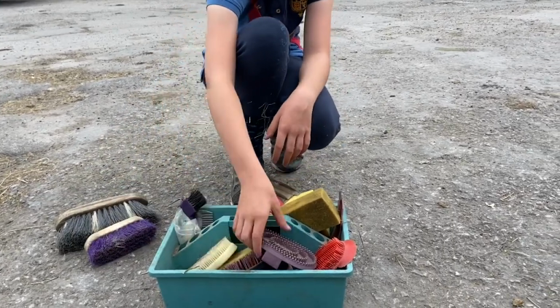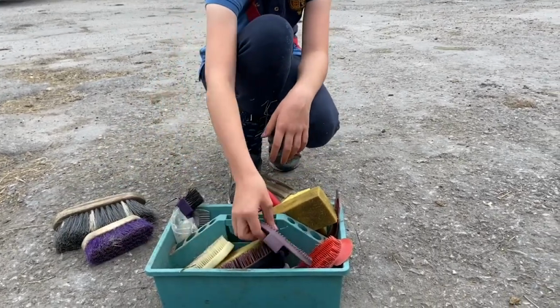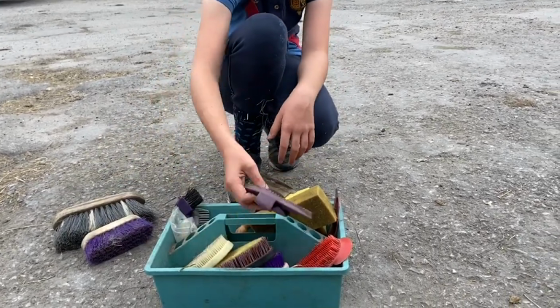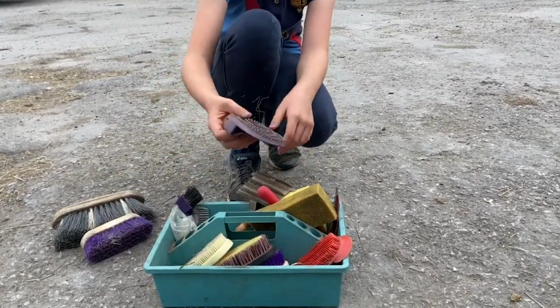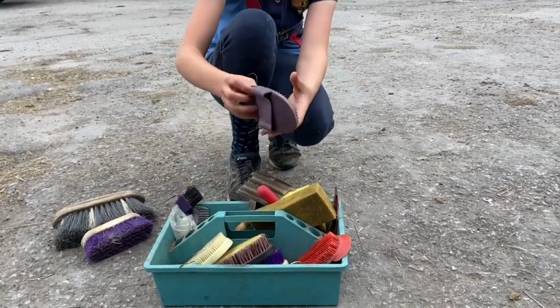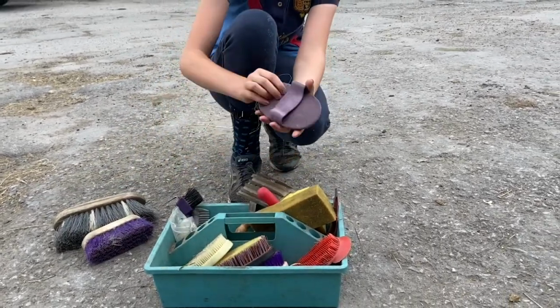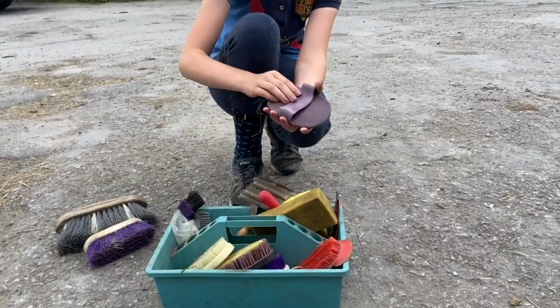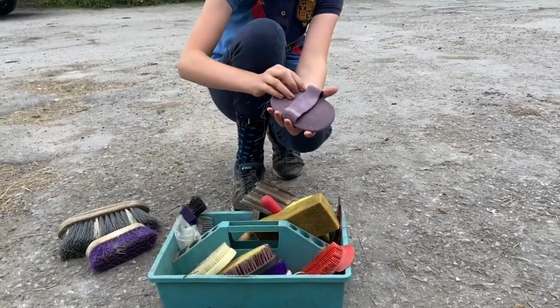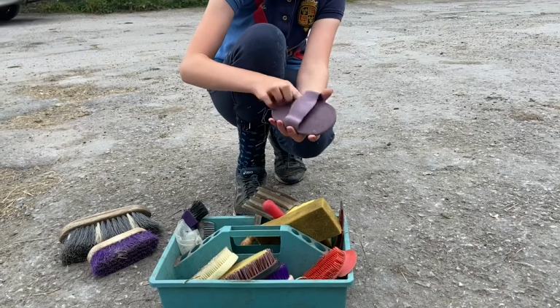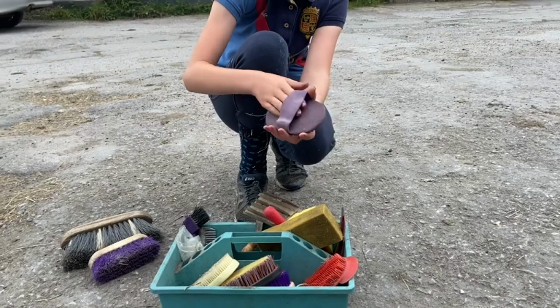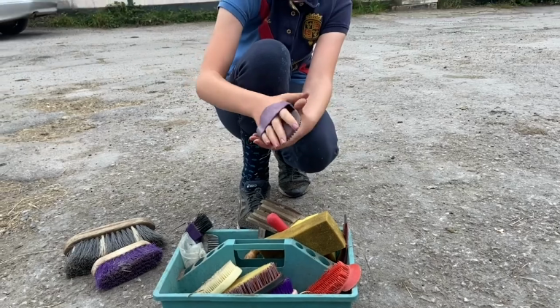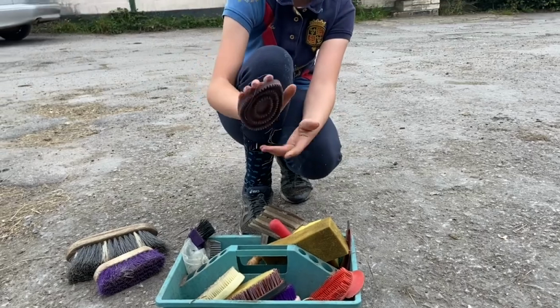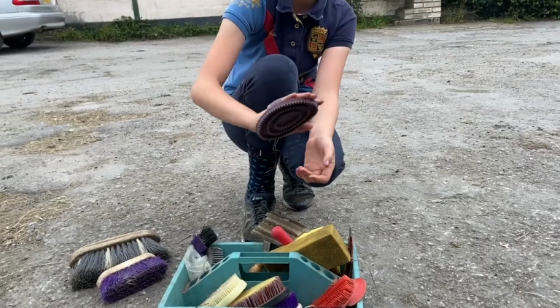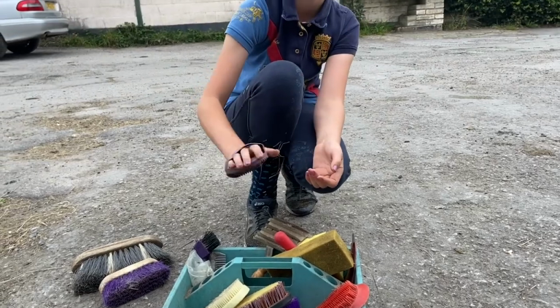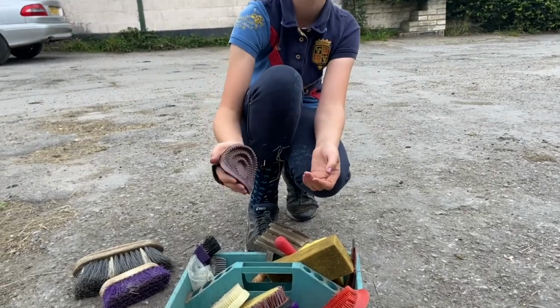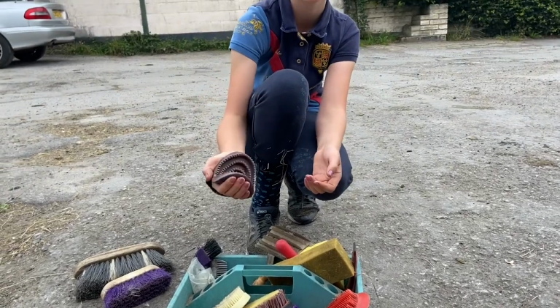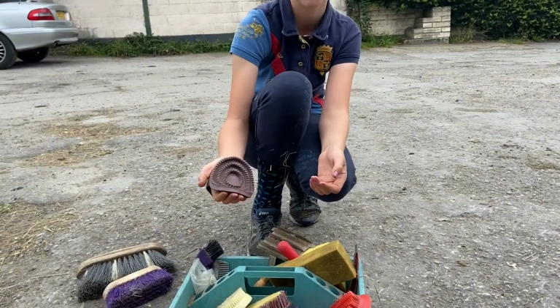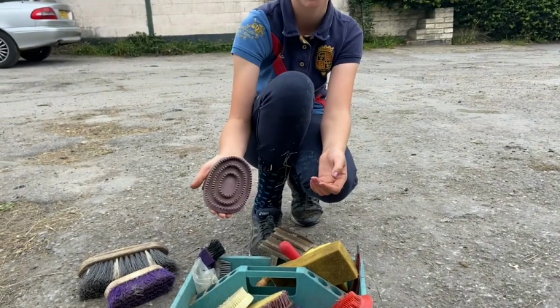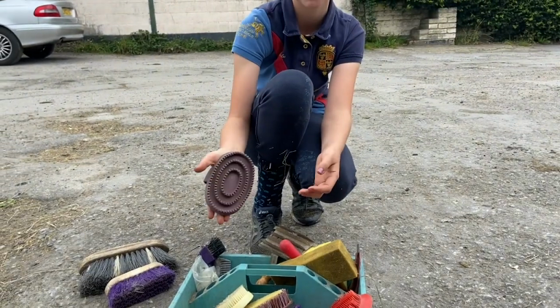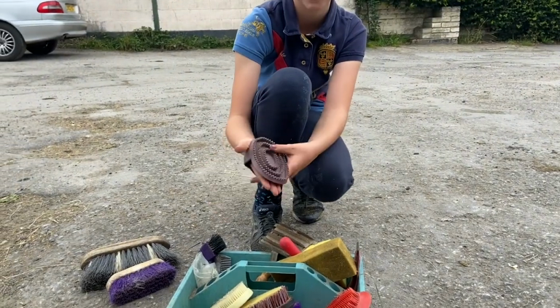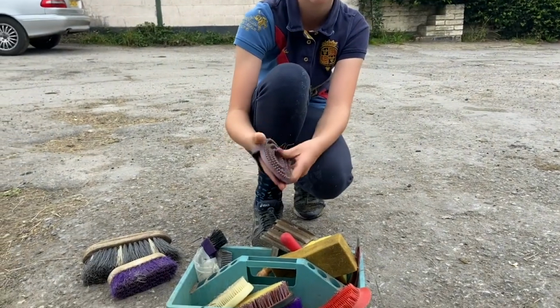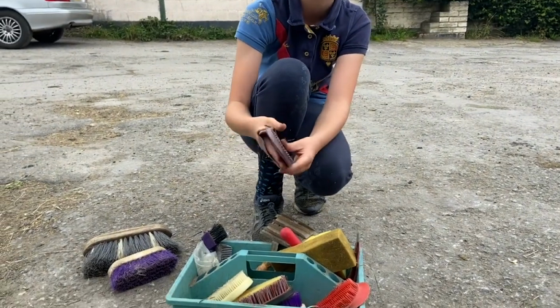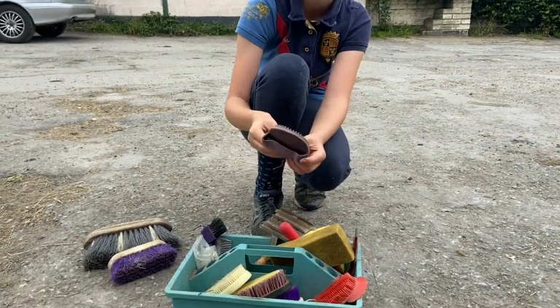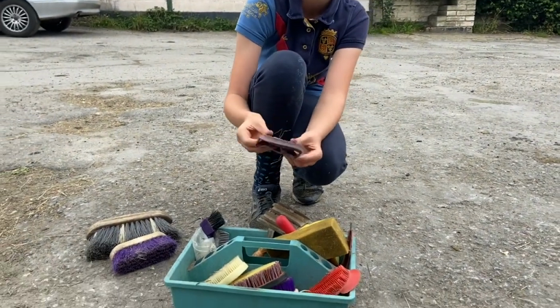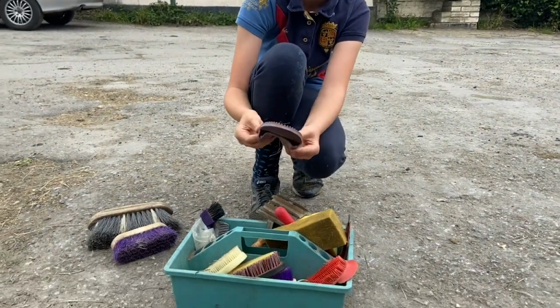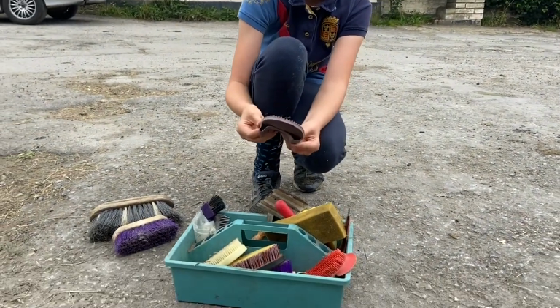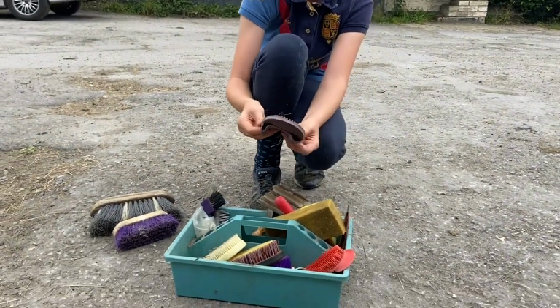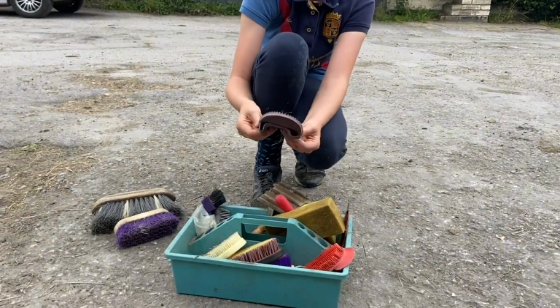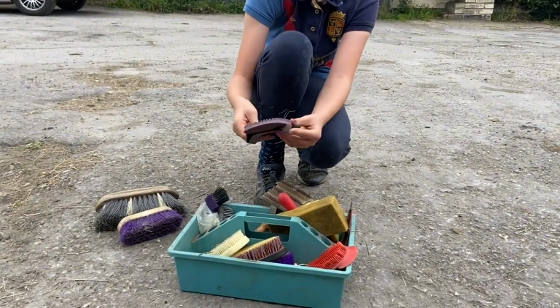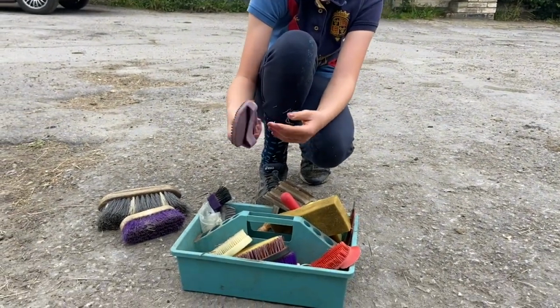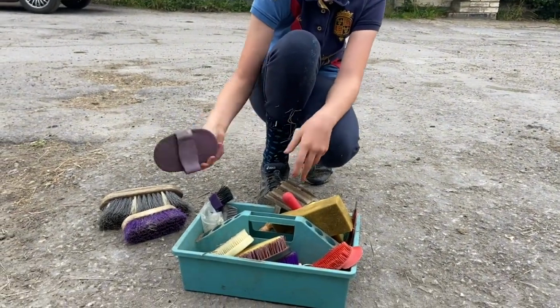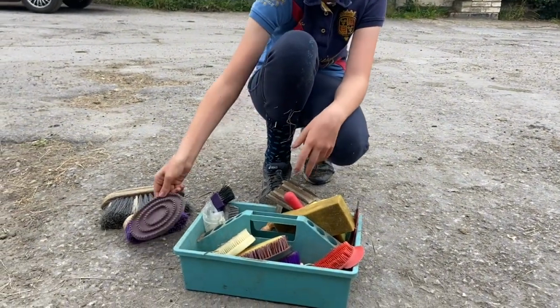We also have a rubber curry comb. You can use this in a circular motion to get up mud from their skin and deep fur.